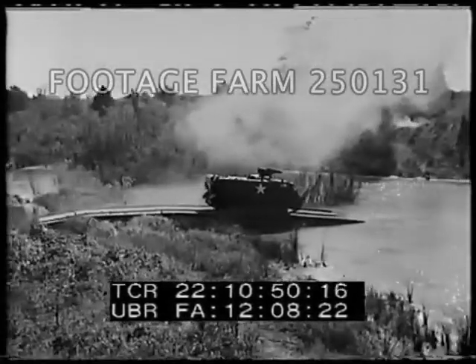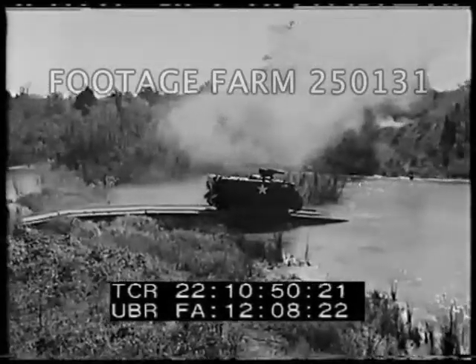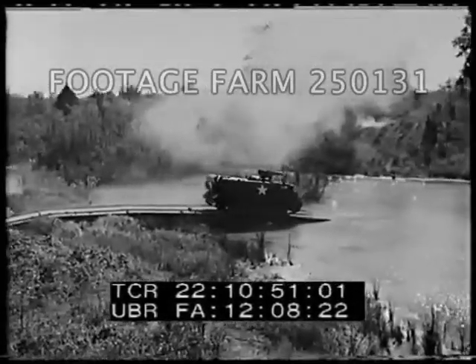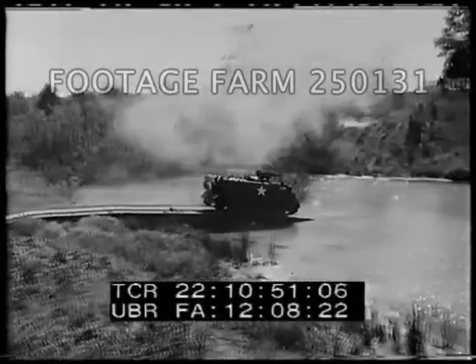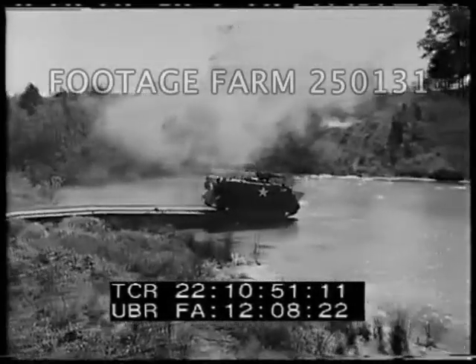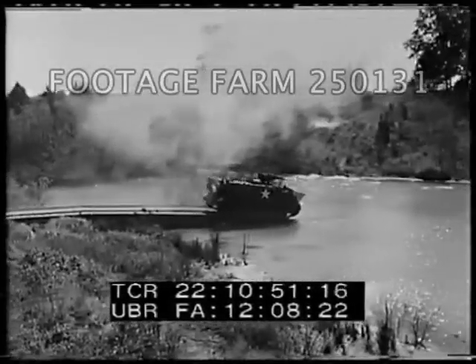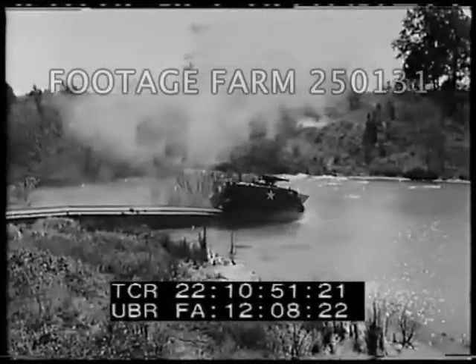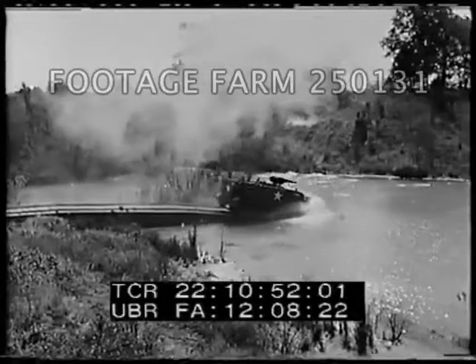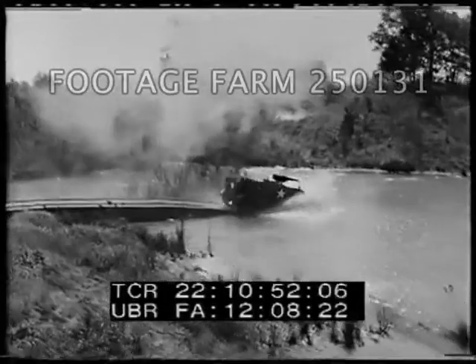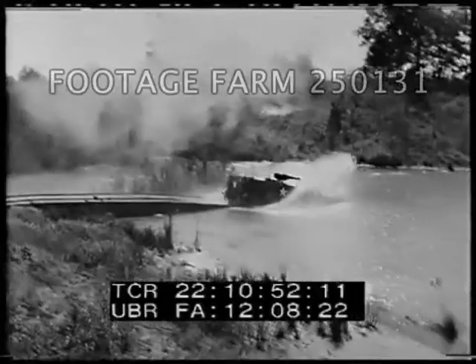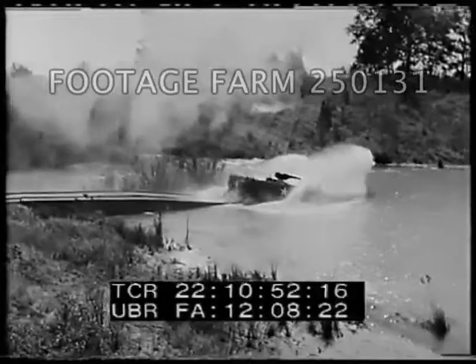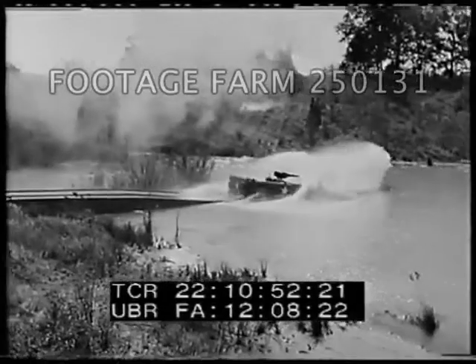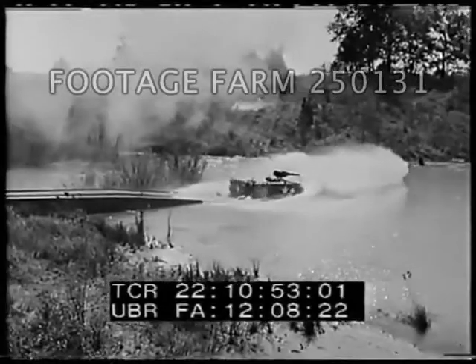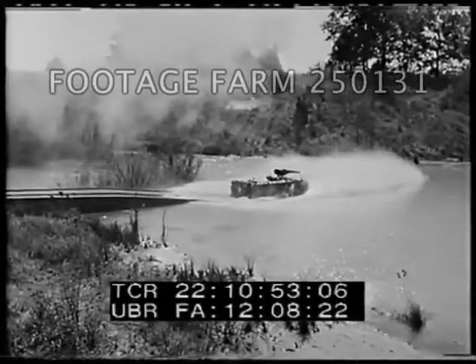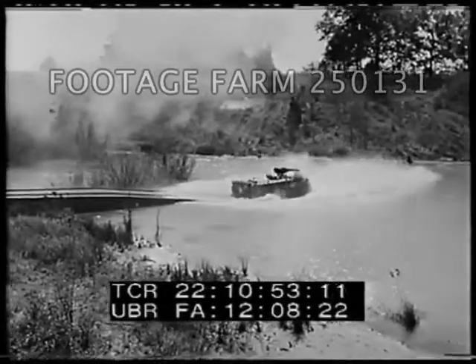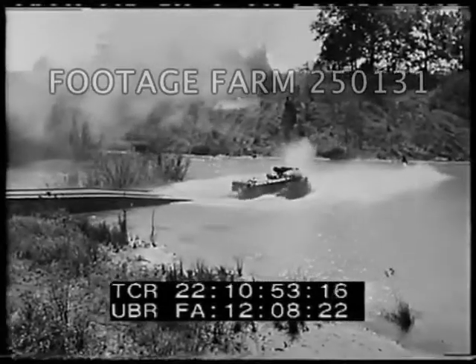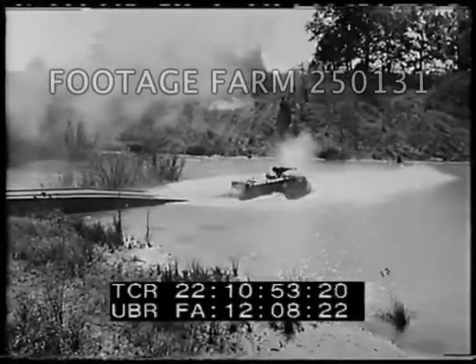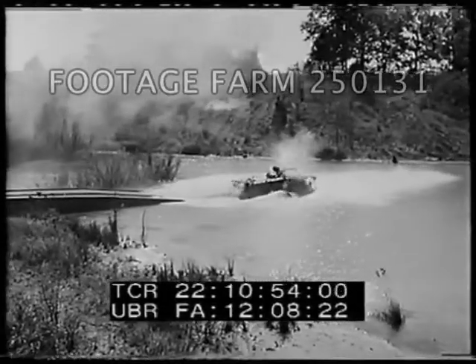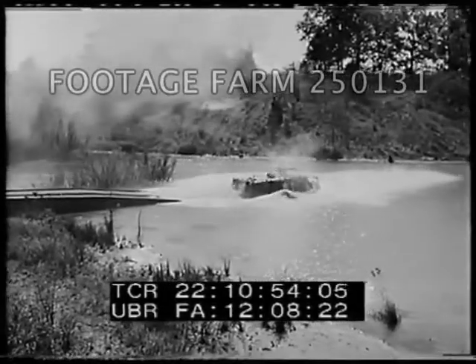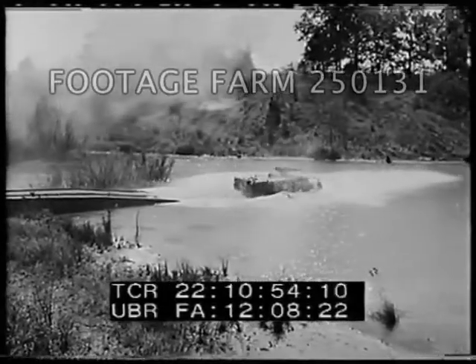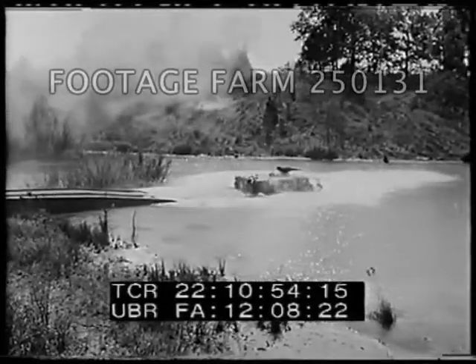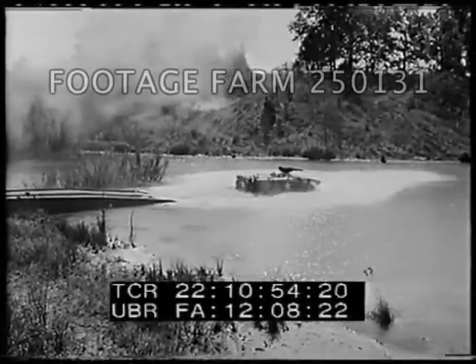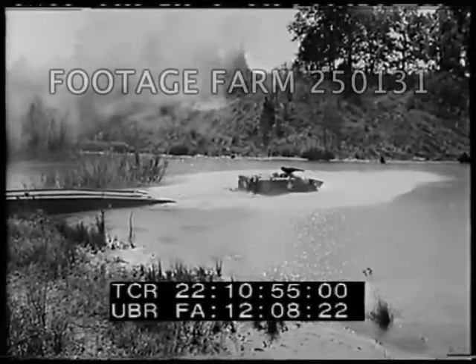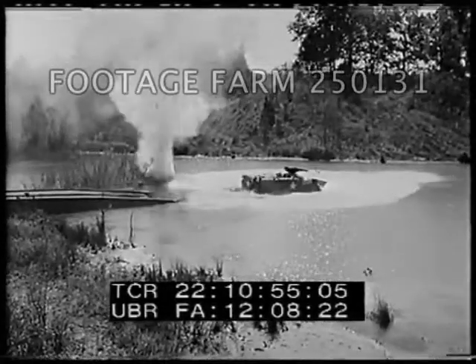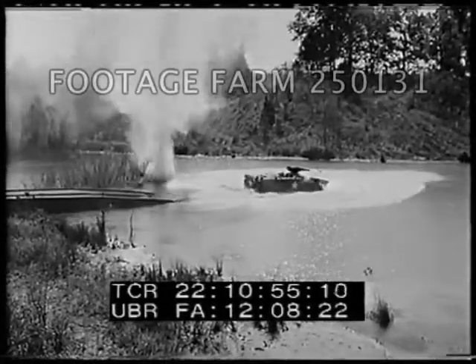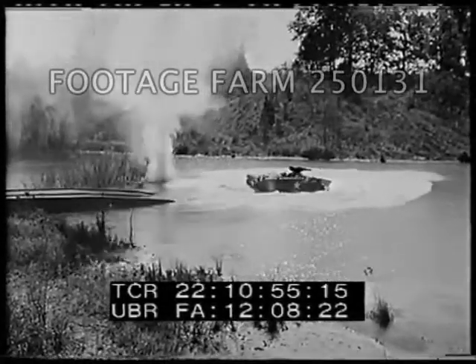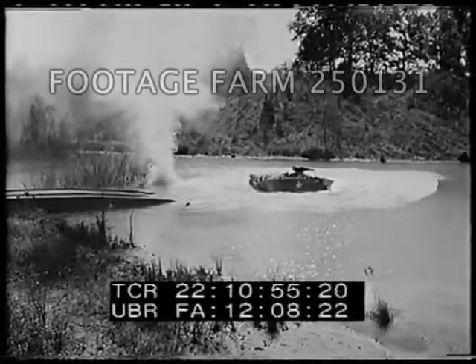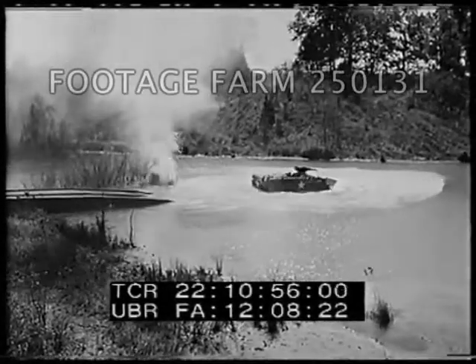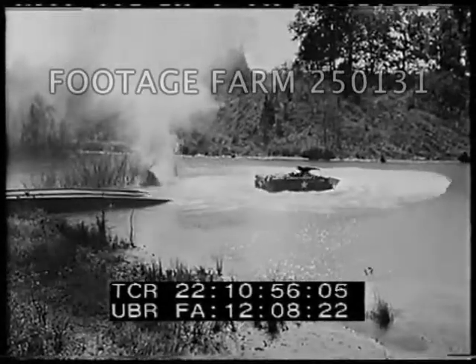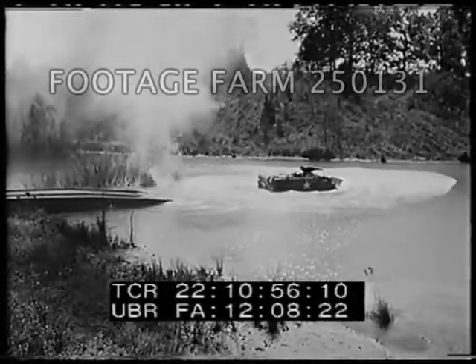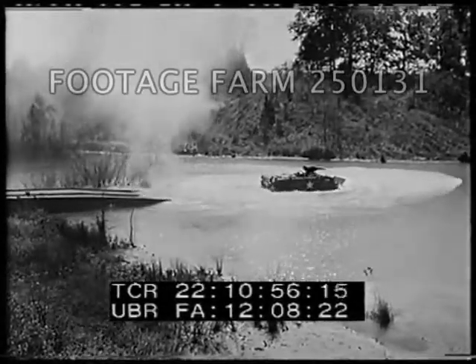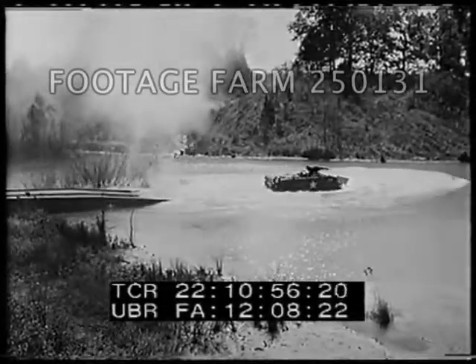Railroad cuts, canals, and many other short barriers found in a combat zone can be bridged in the ways we have shown.